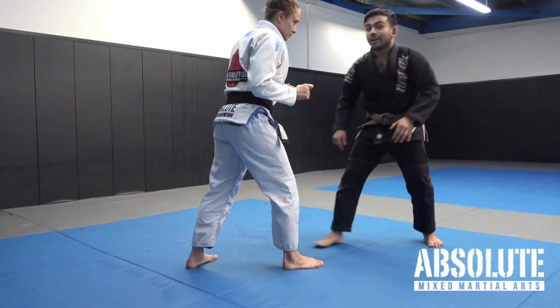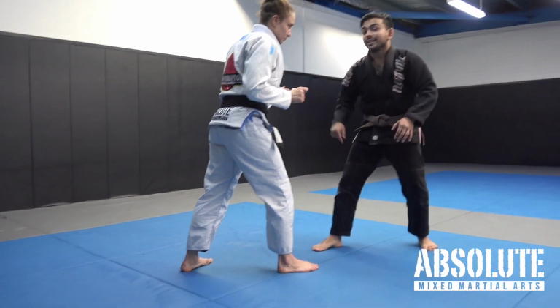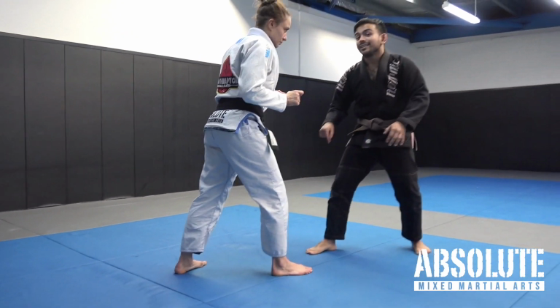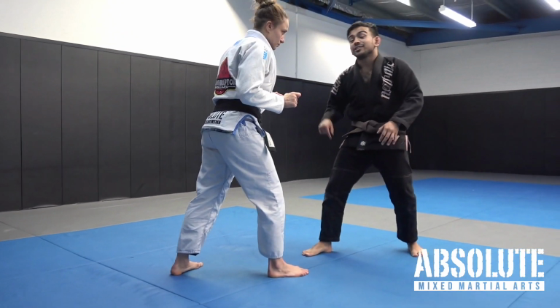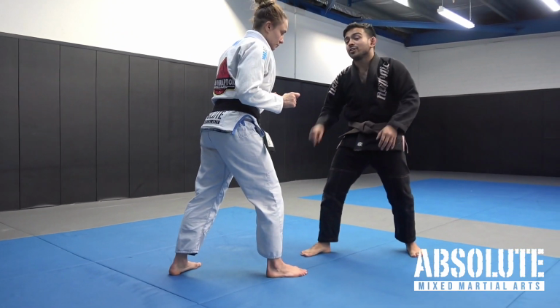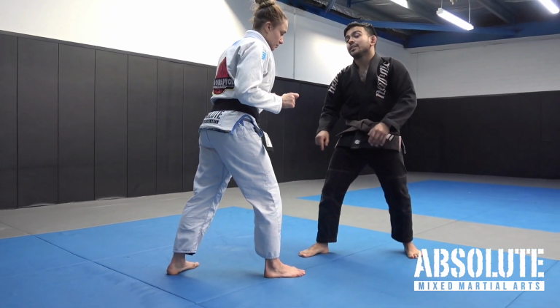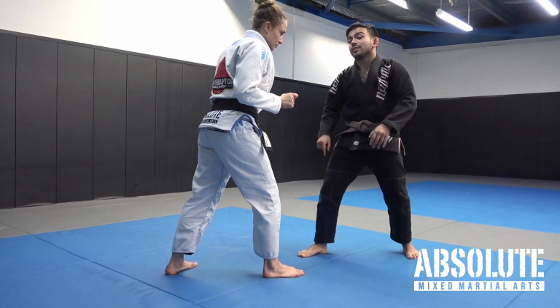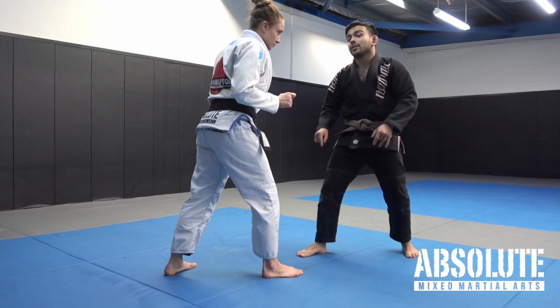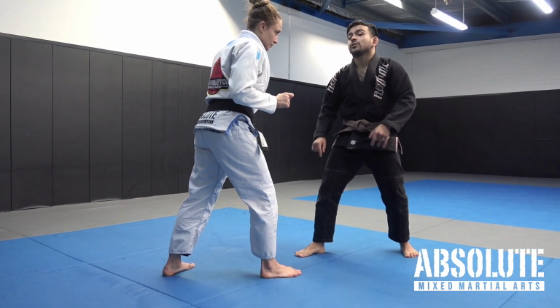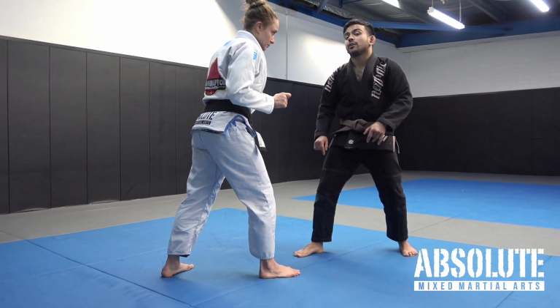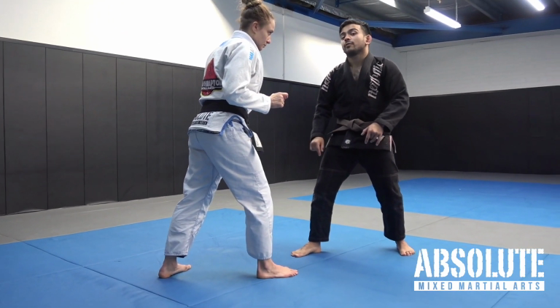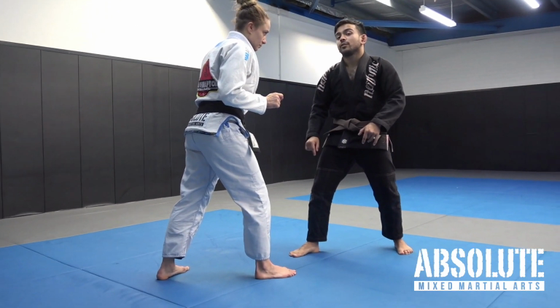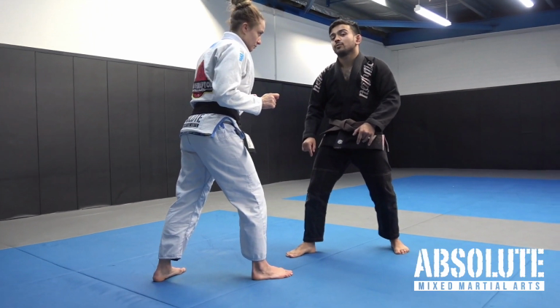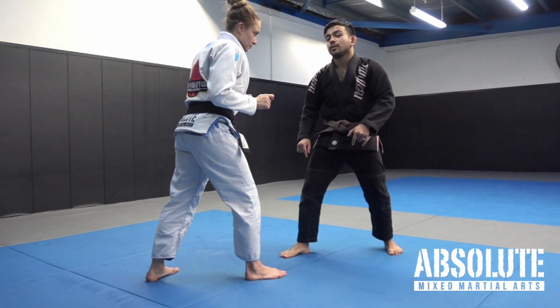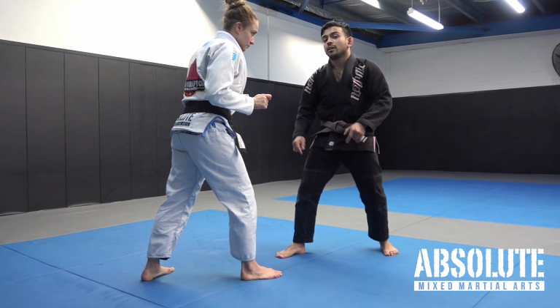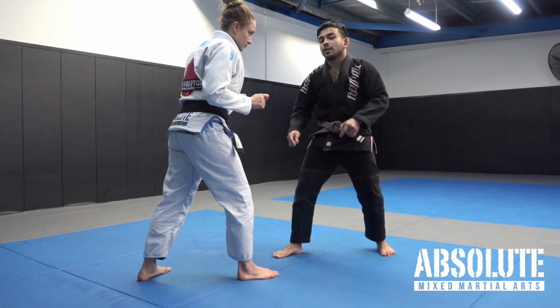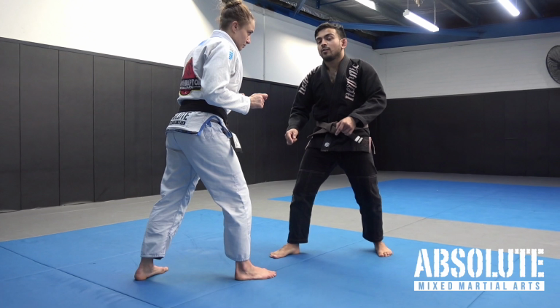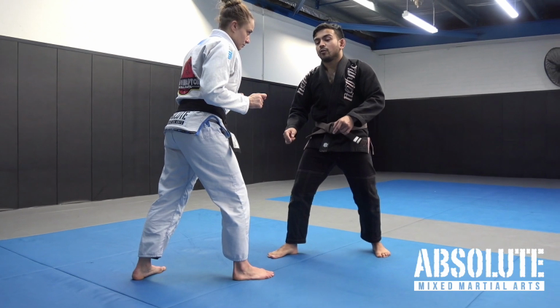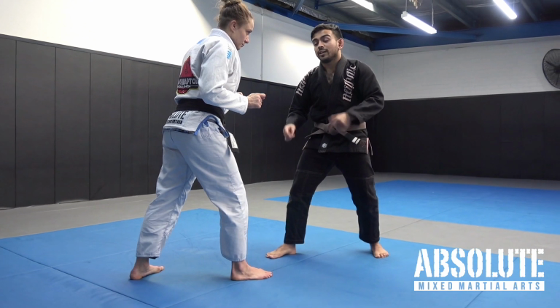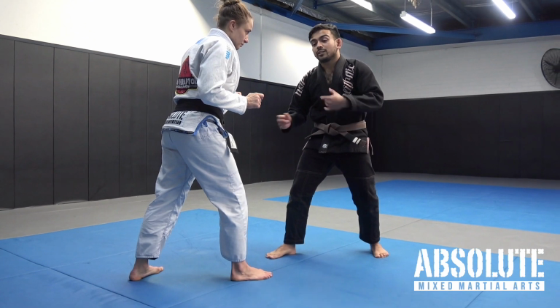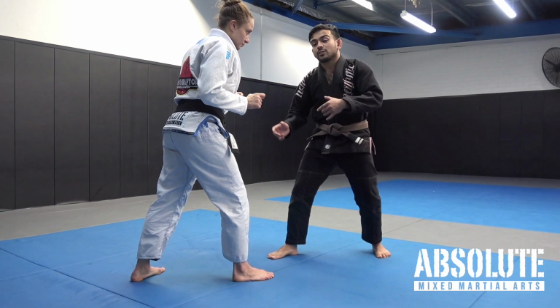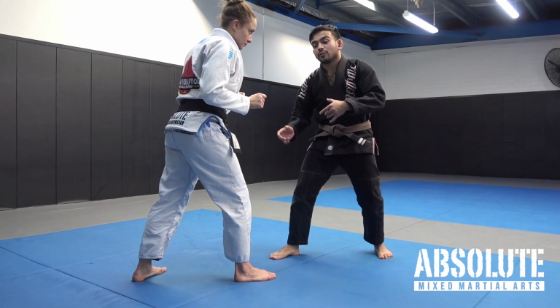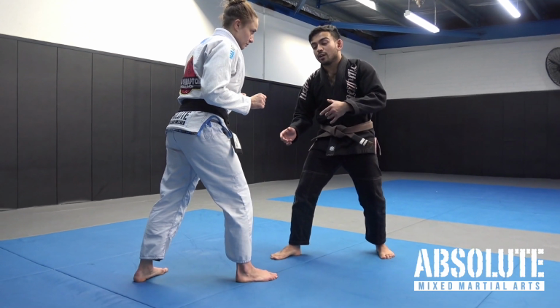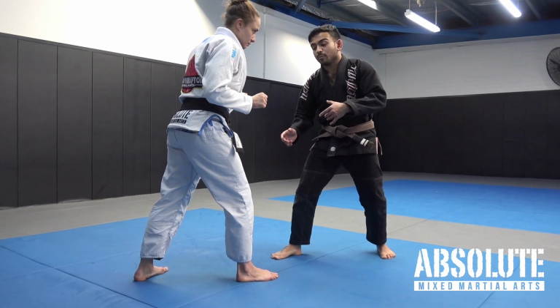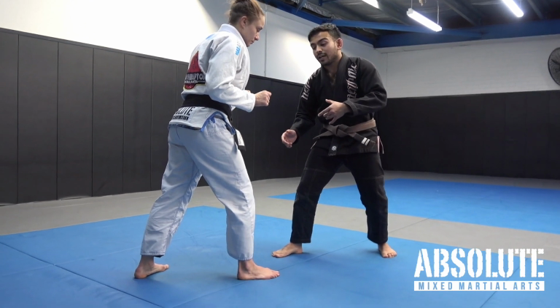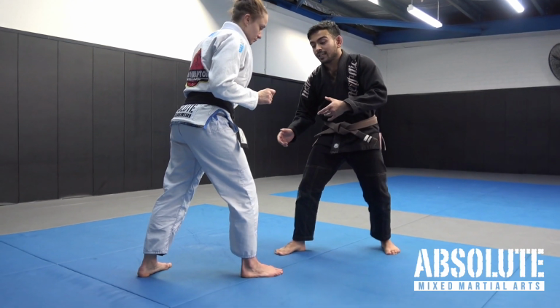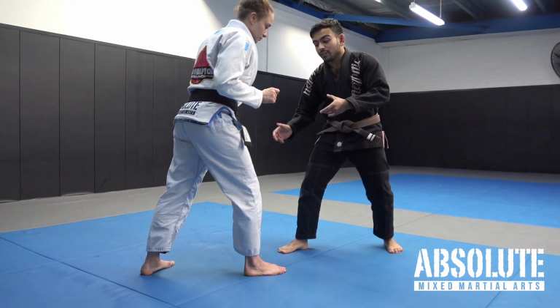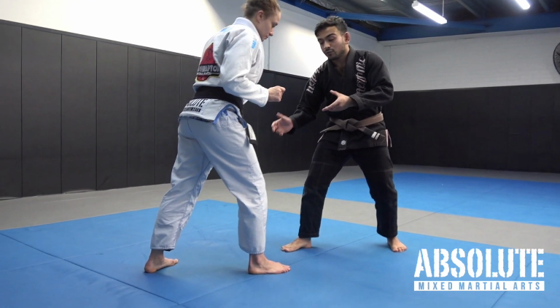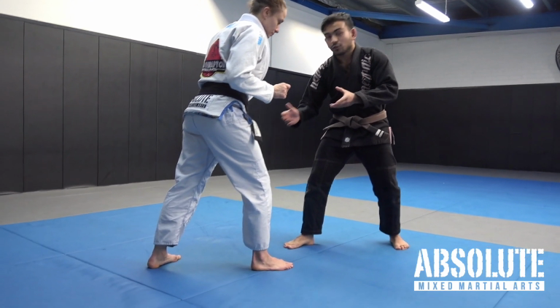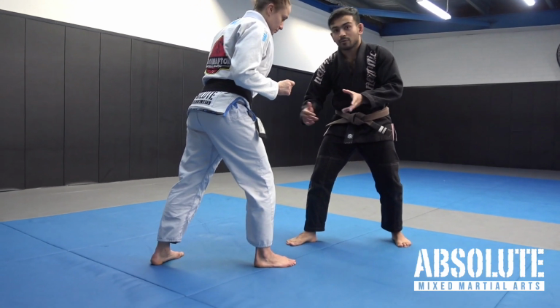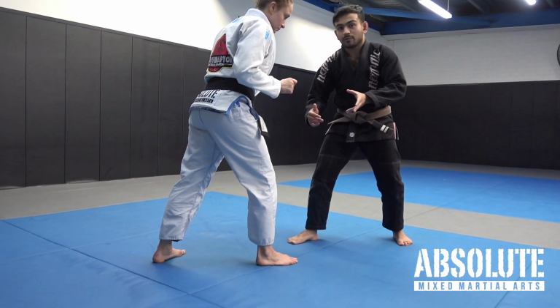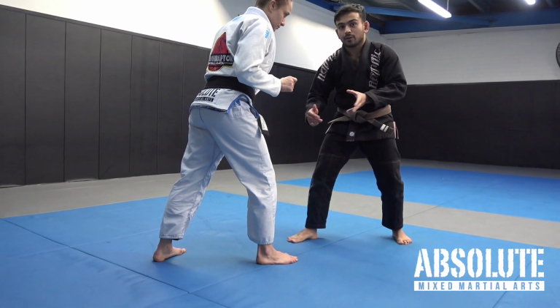My knee does not need to touch the ground first — I need to use the trip first.